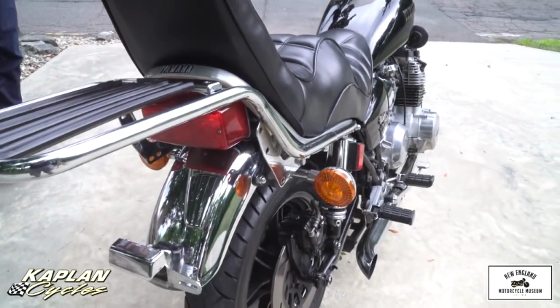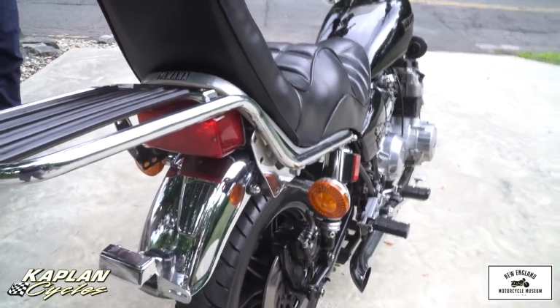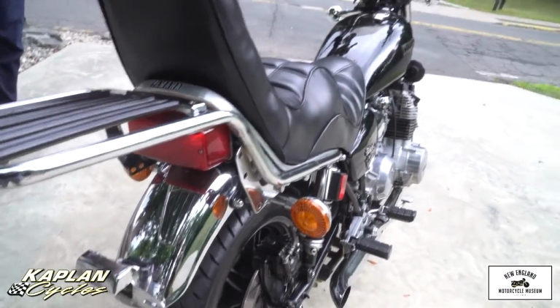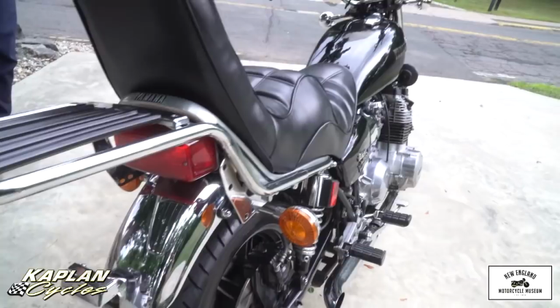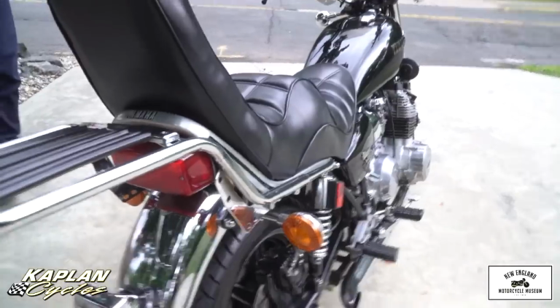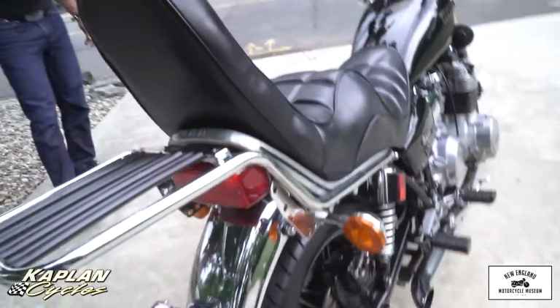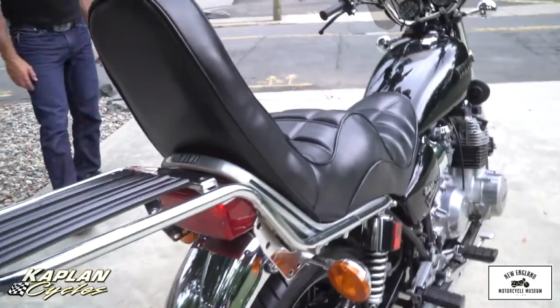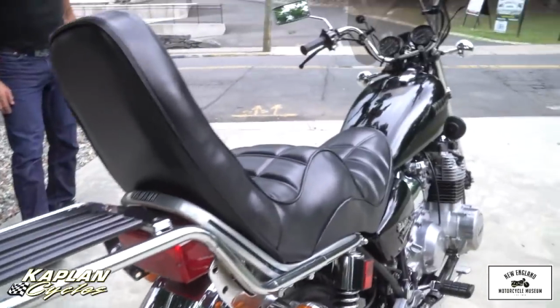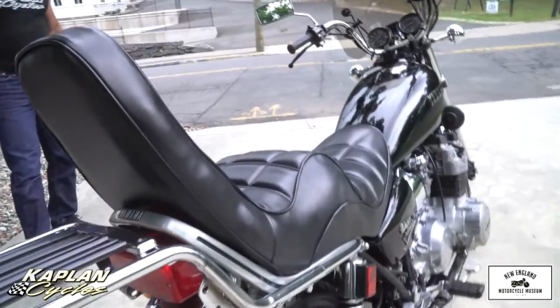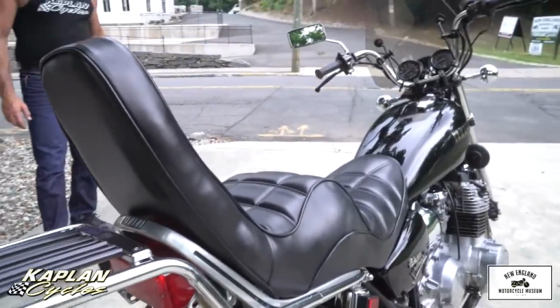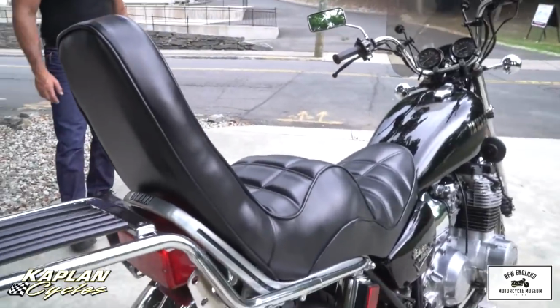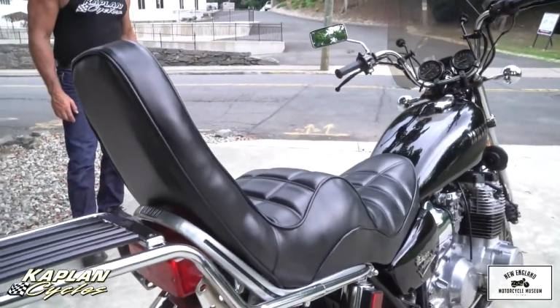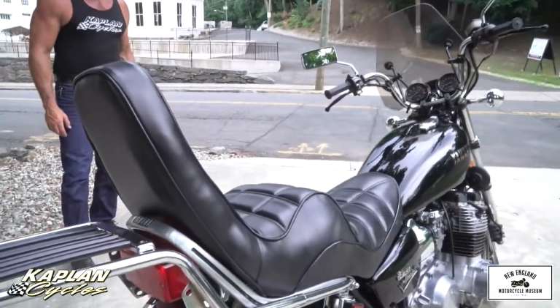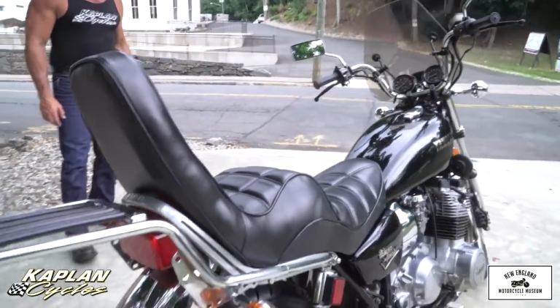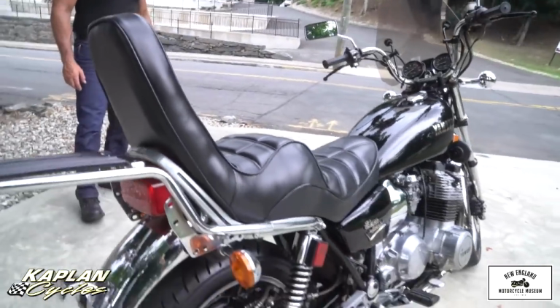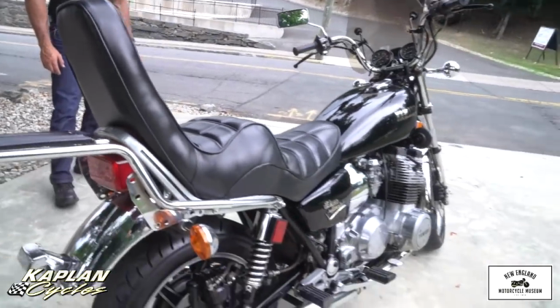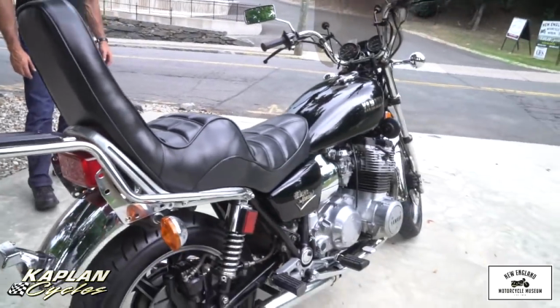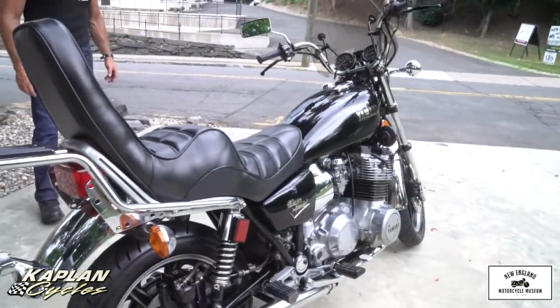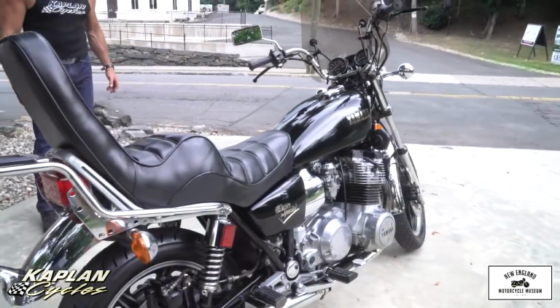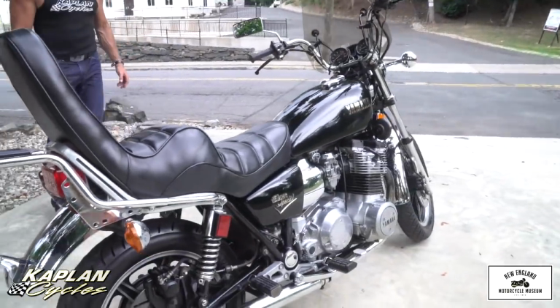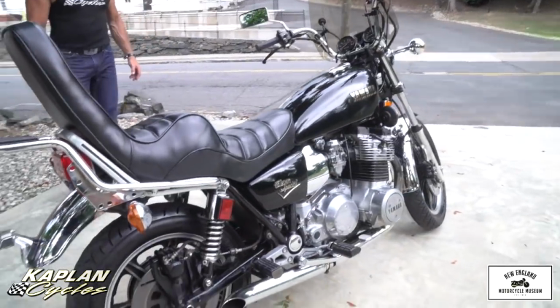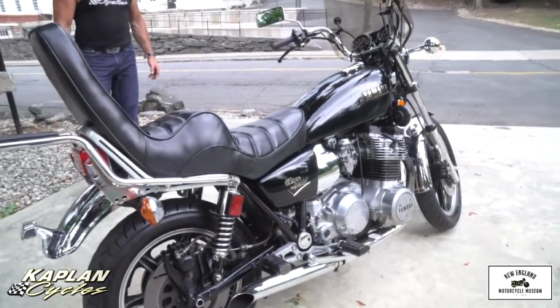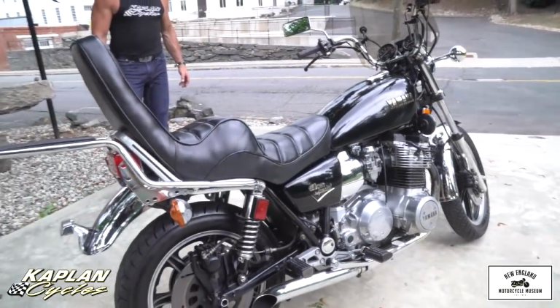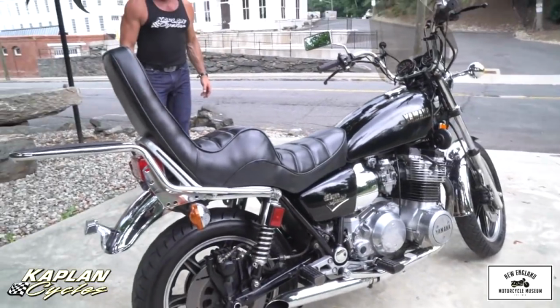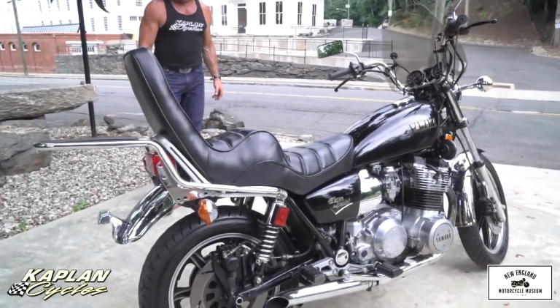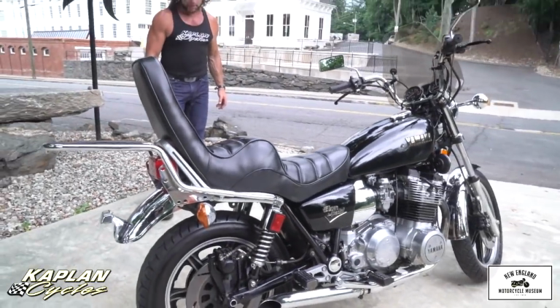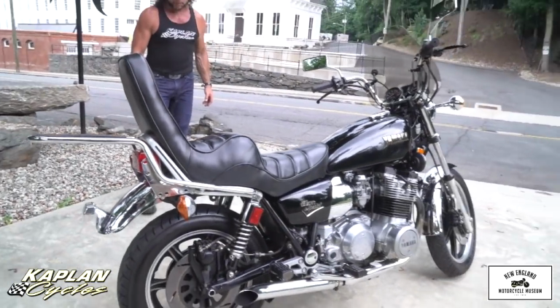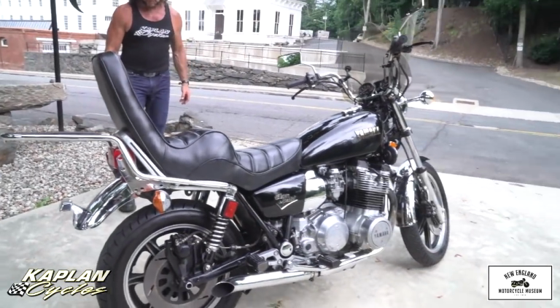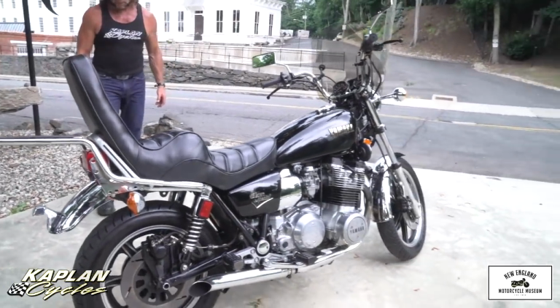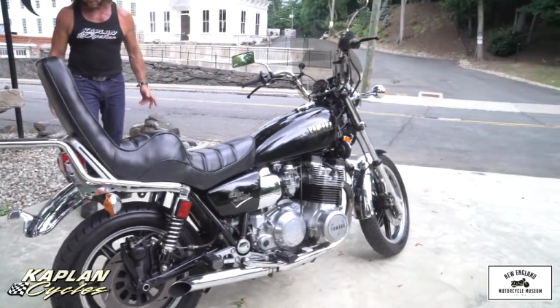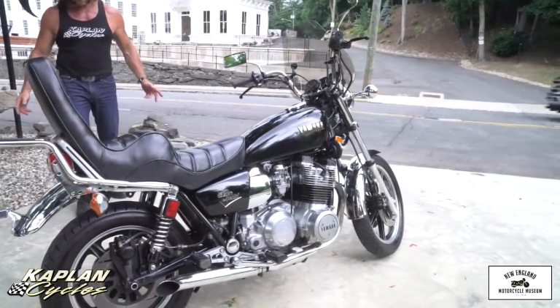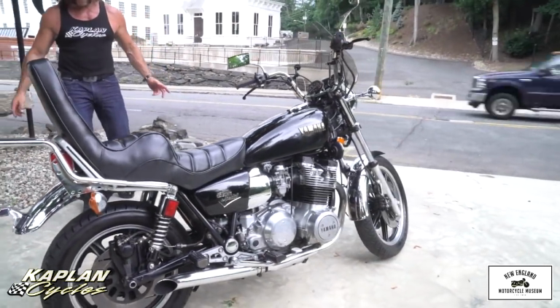Triple disc brakes. Fast, smooth, and handles great.